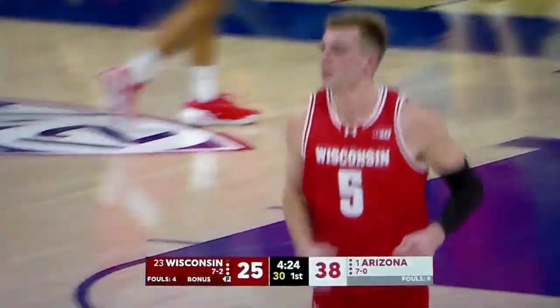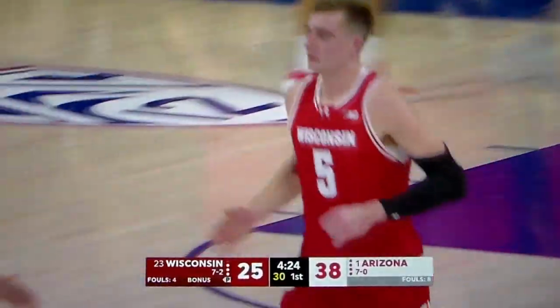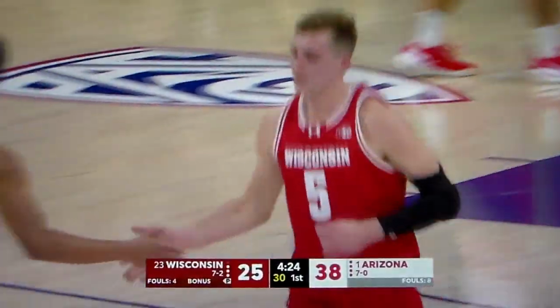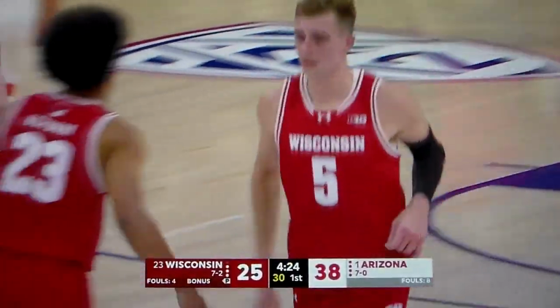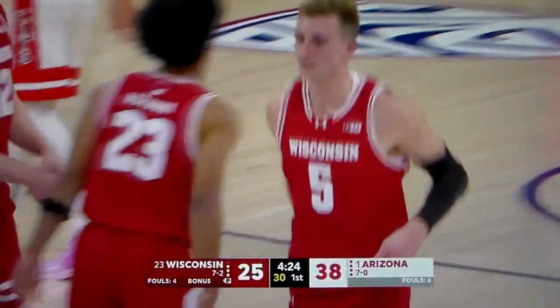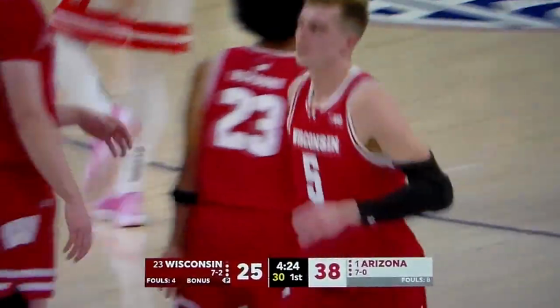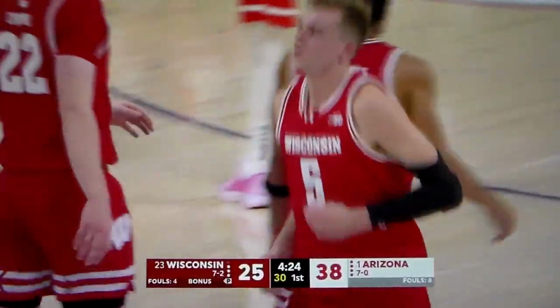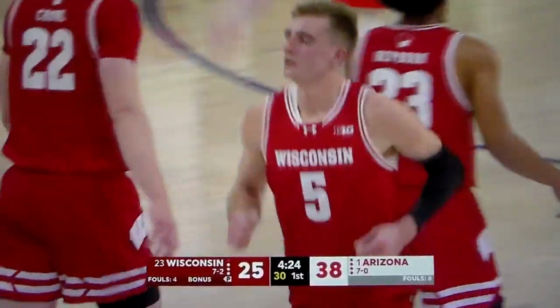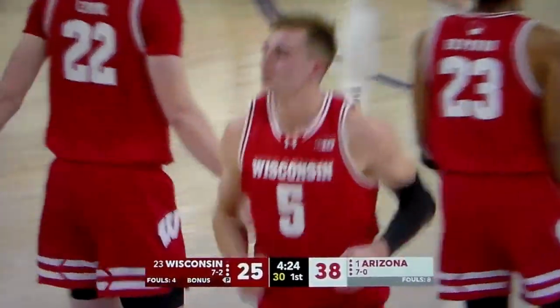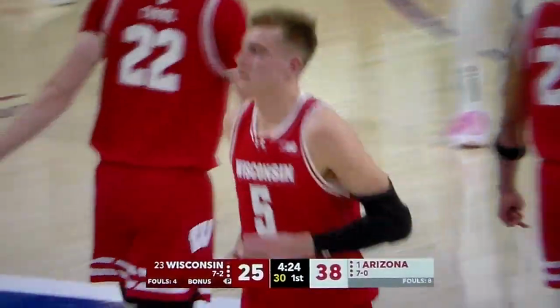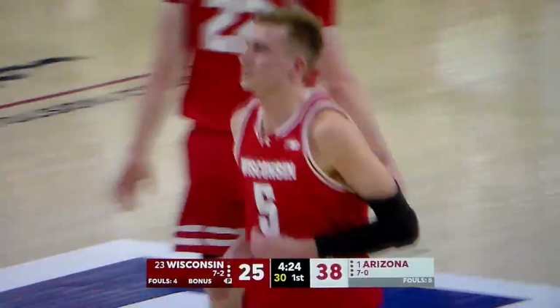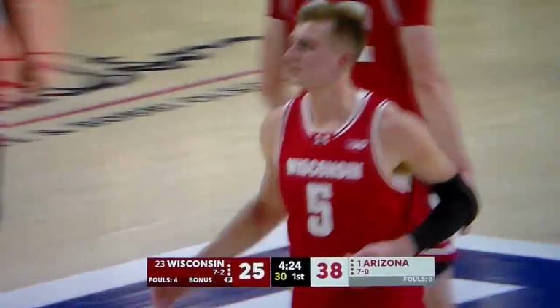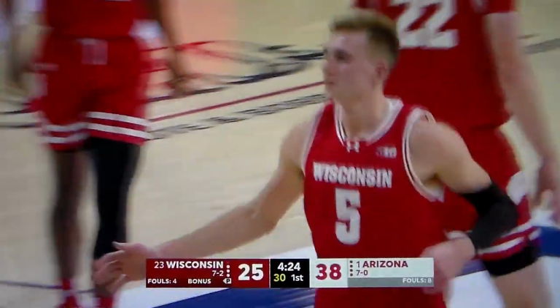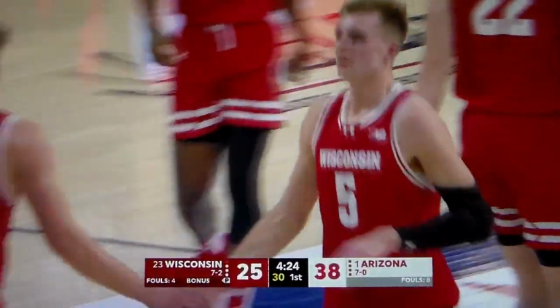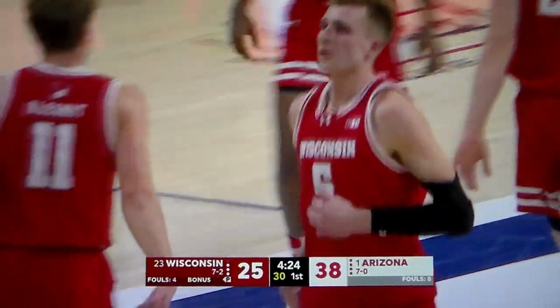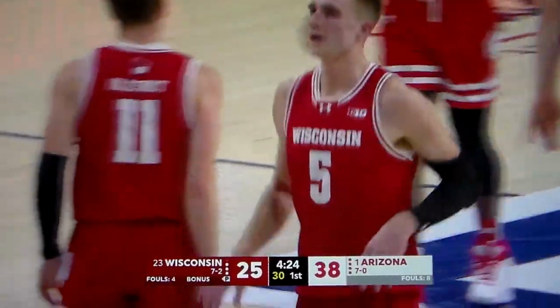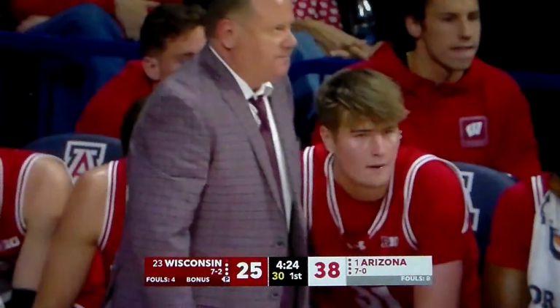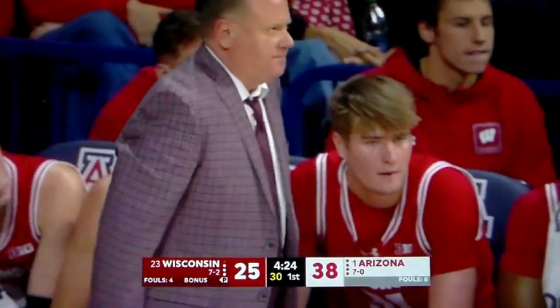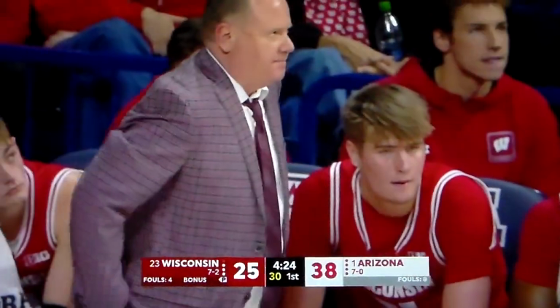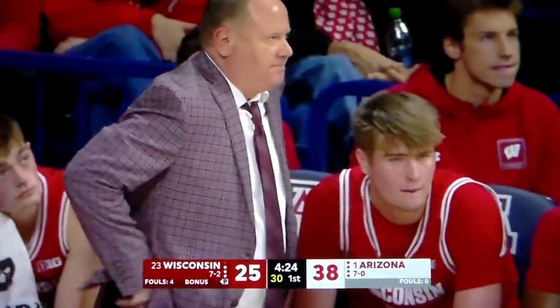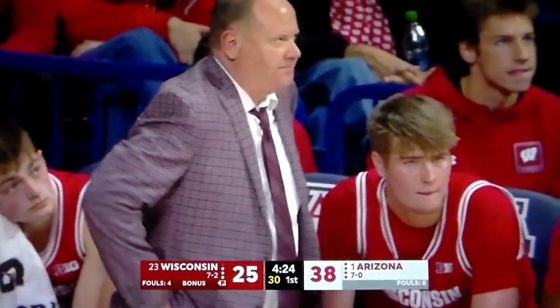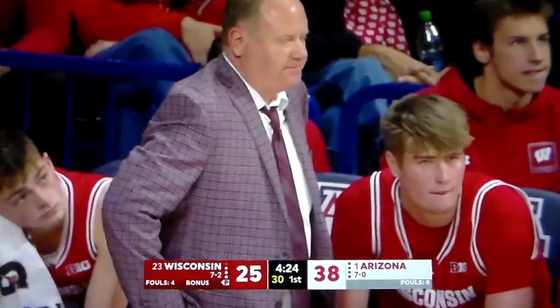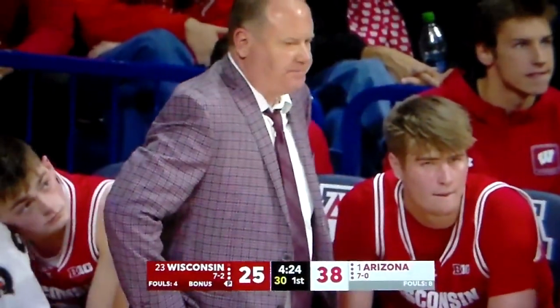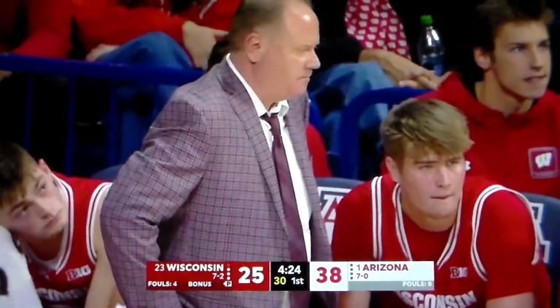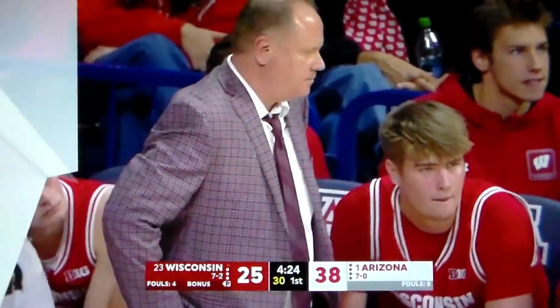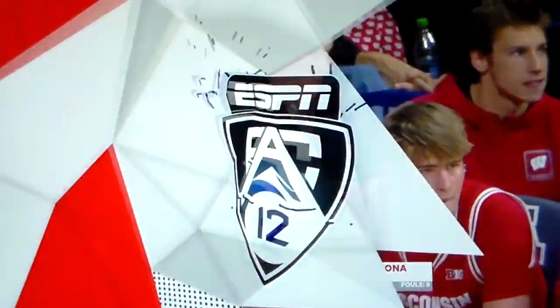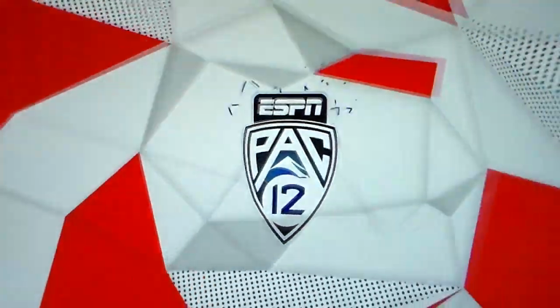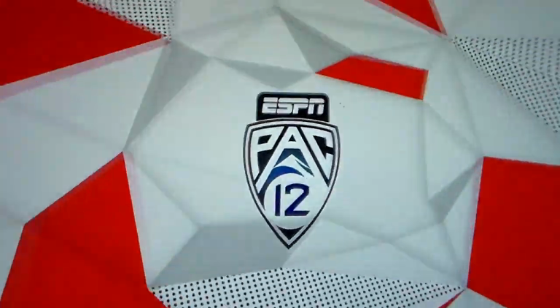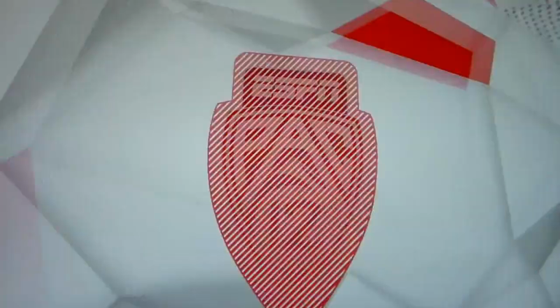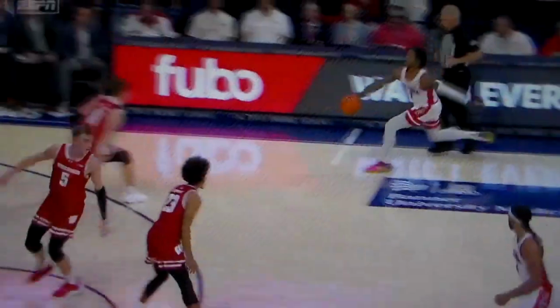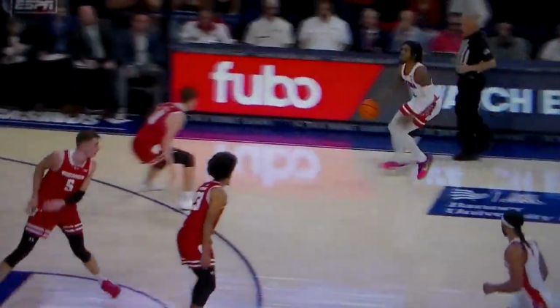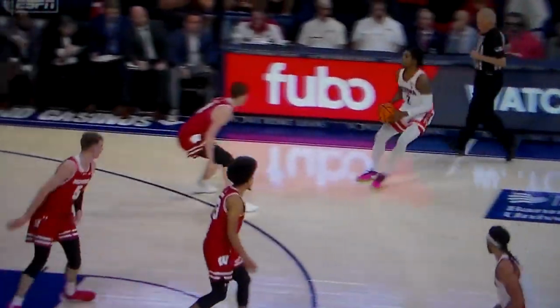You really like the fact that Arizona's not bringing a second defender there — just letting their best defender go one-on-one.